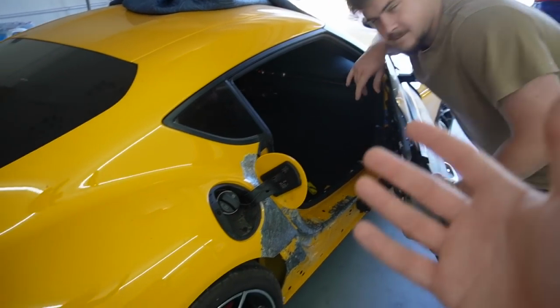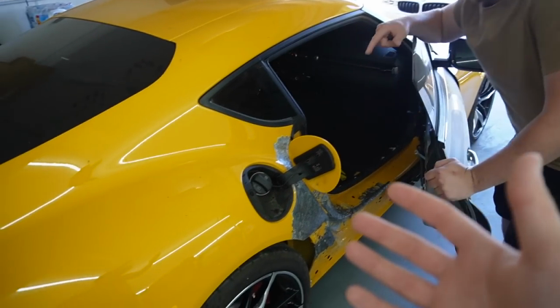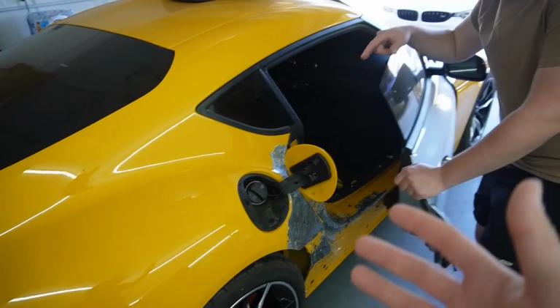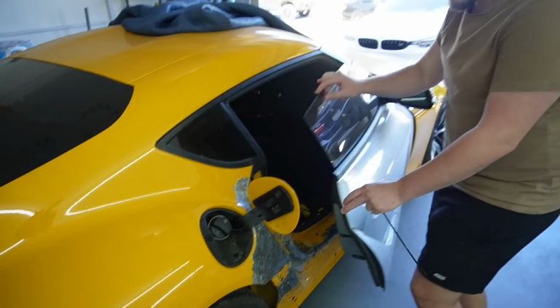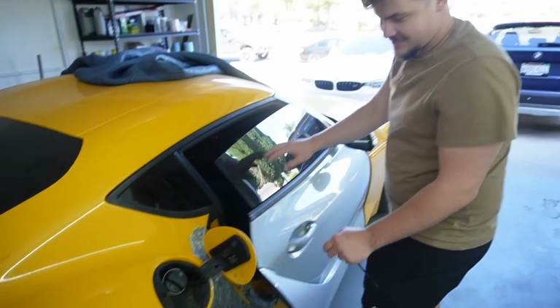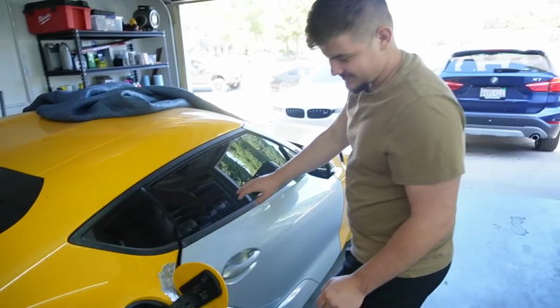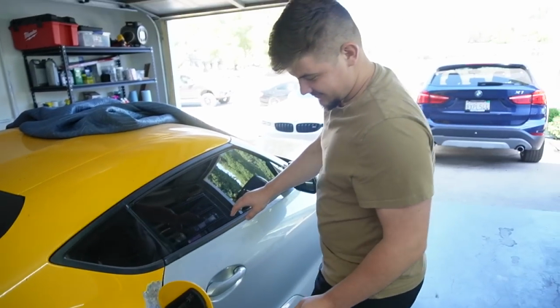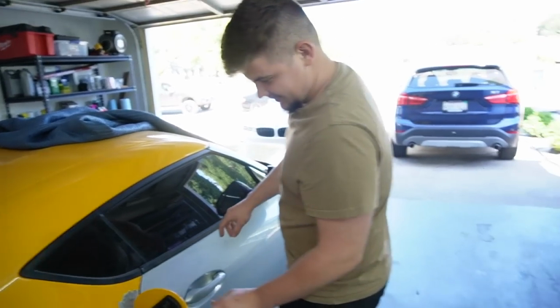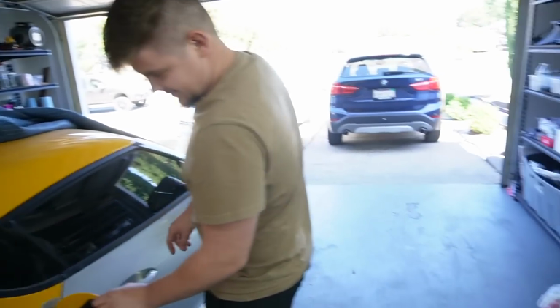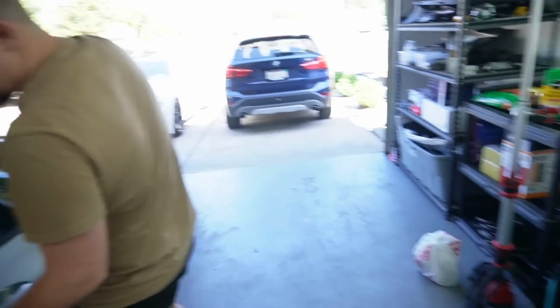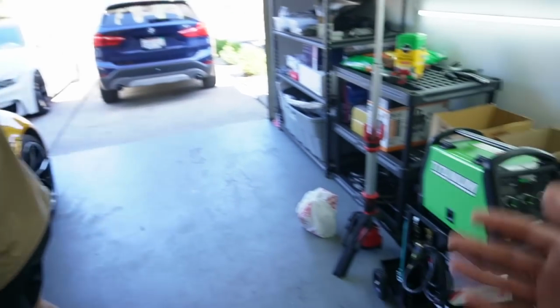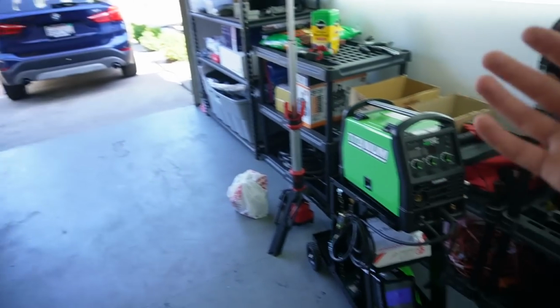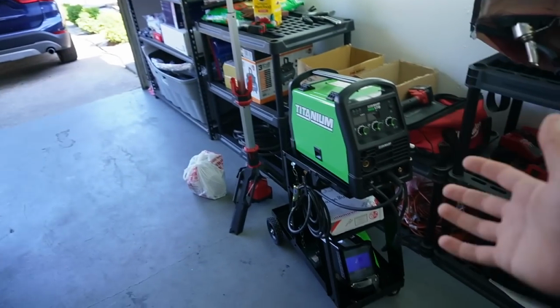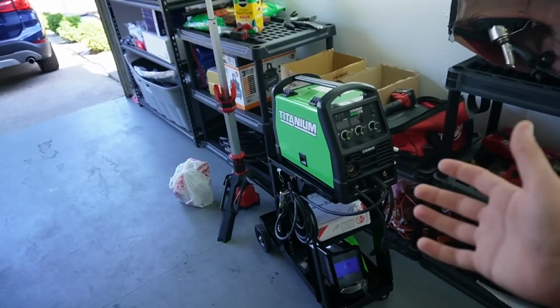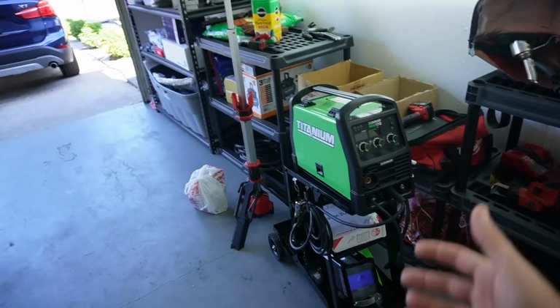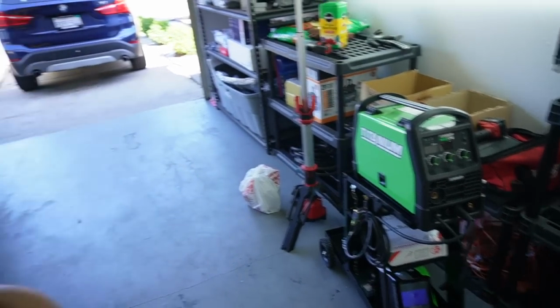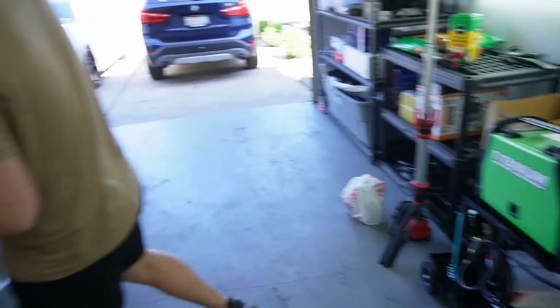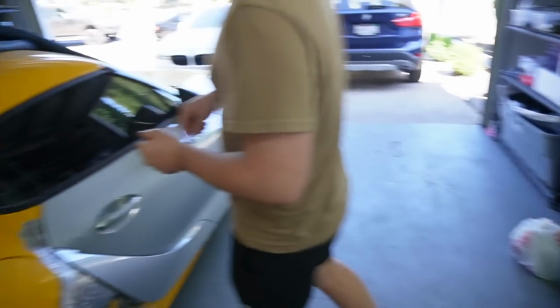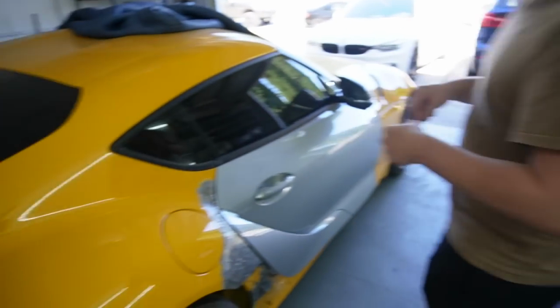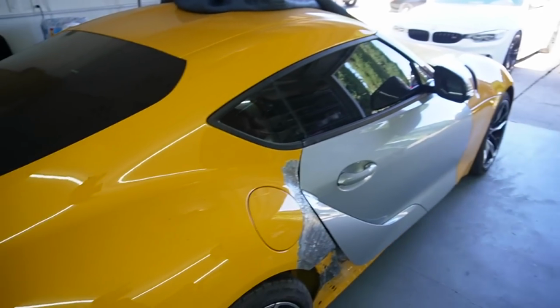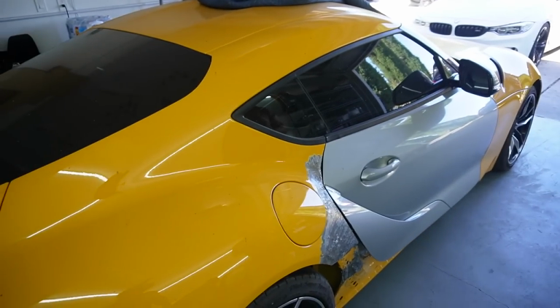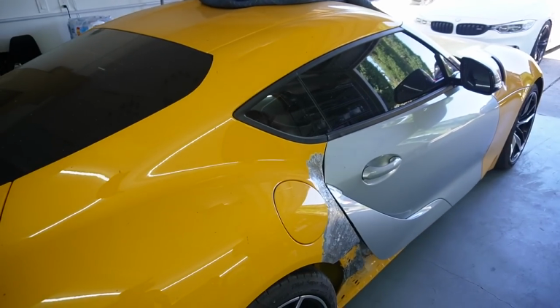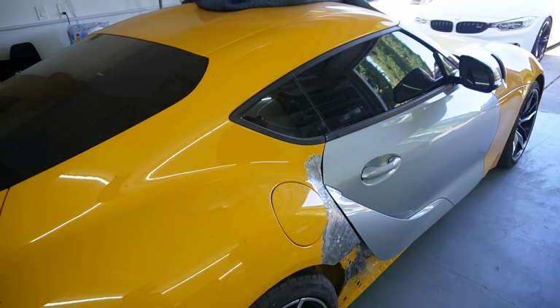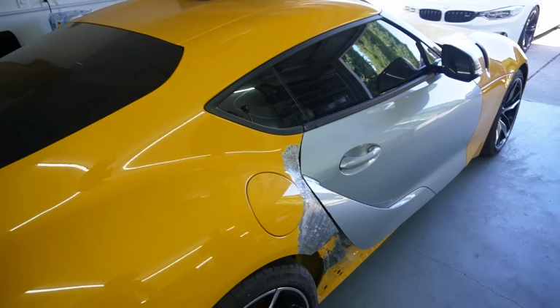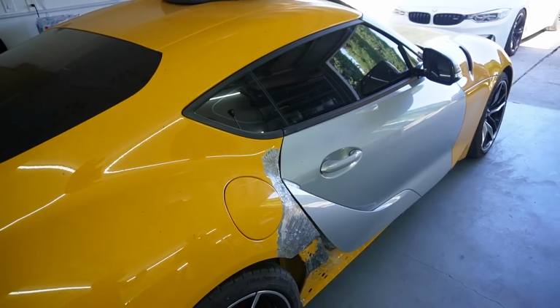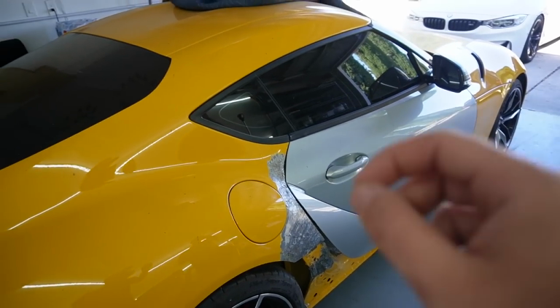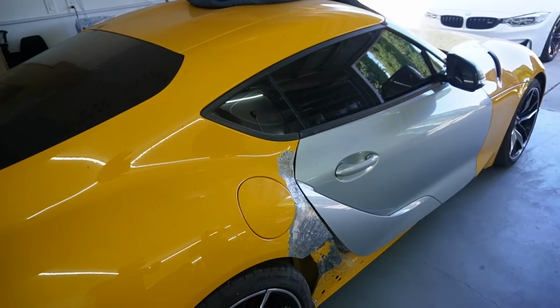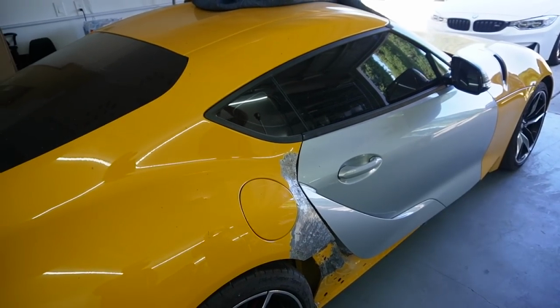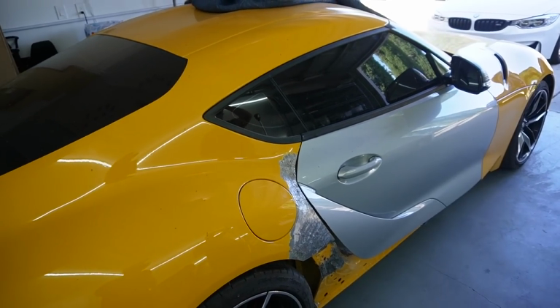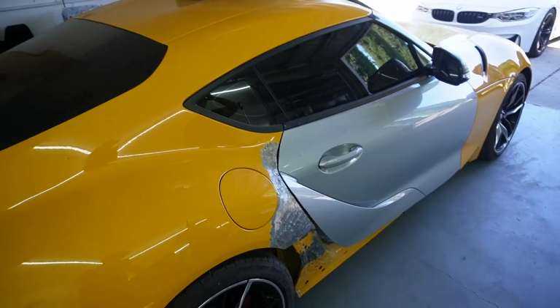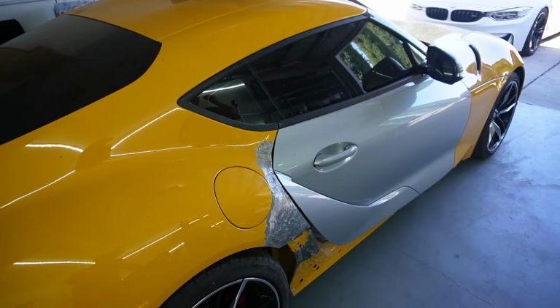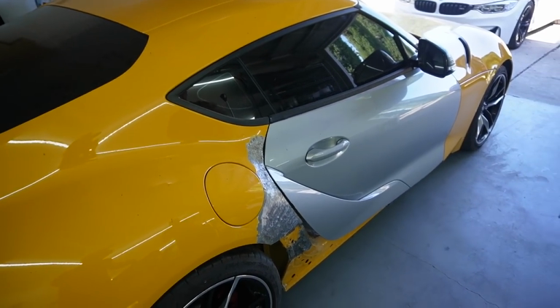He's going to be showing us how to do all this good stuff. We do have all the equipment. This is going to be good stuff, I'm so excited. Let's go ahead and get it.